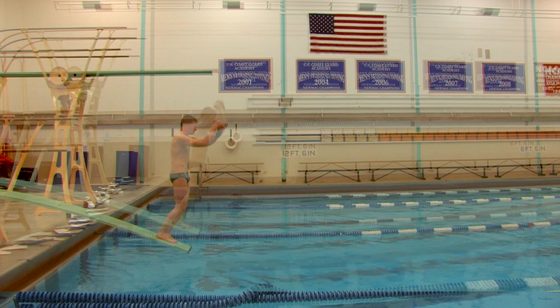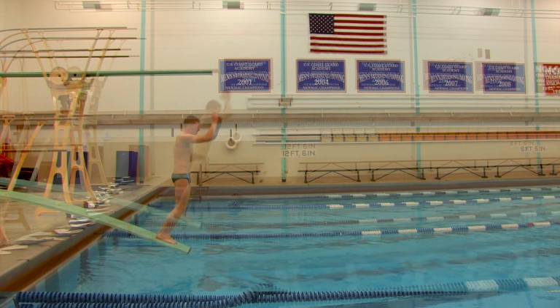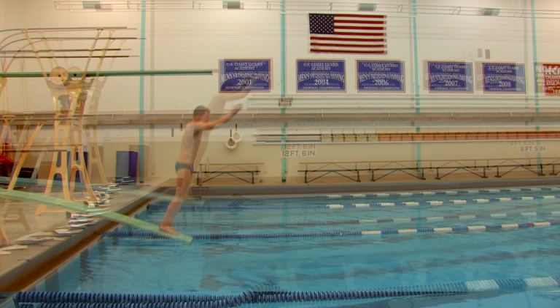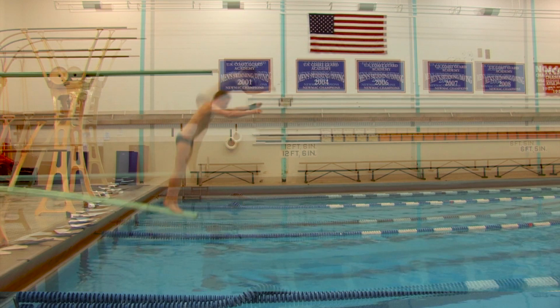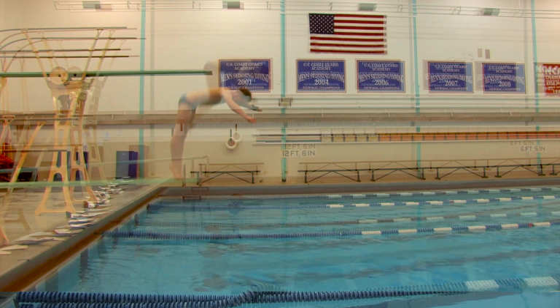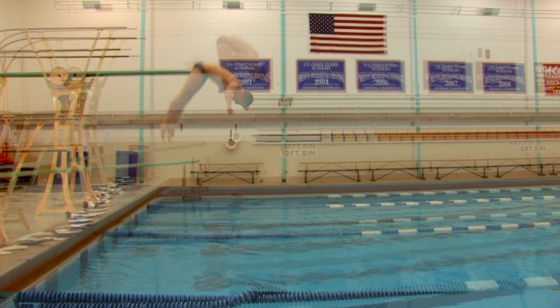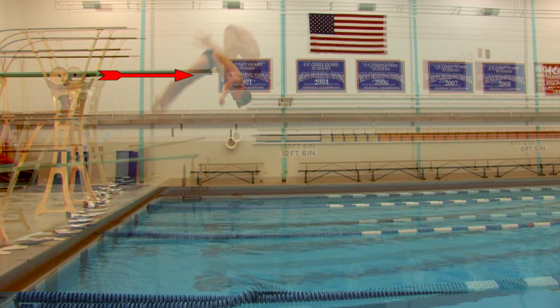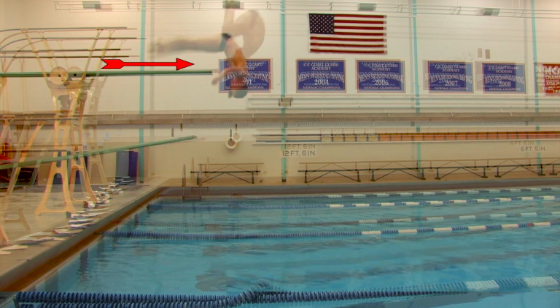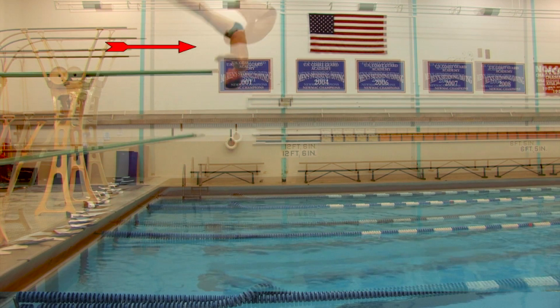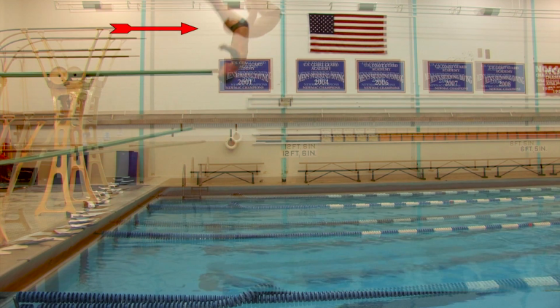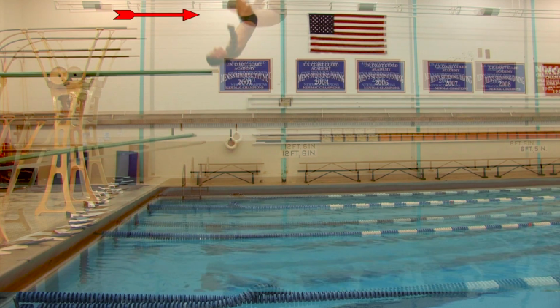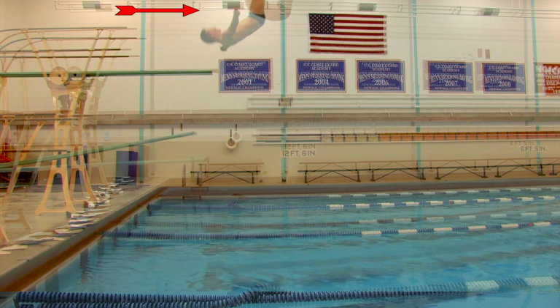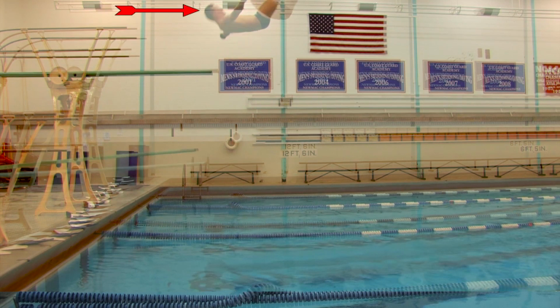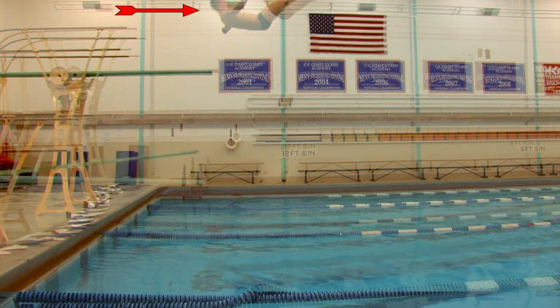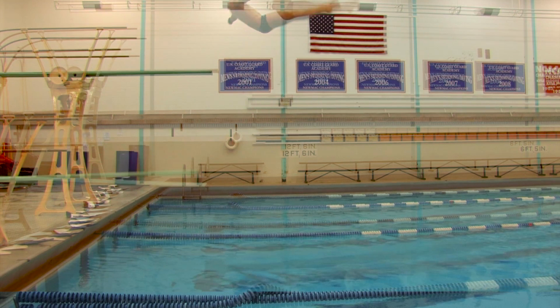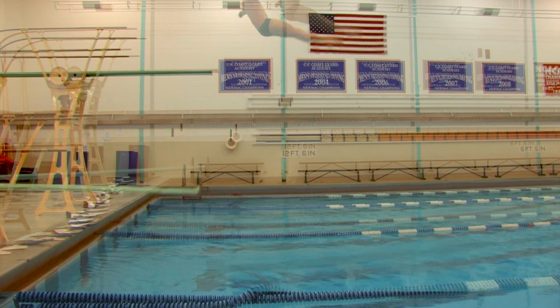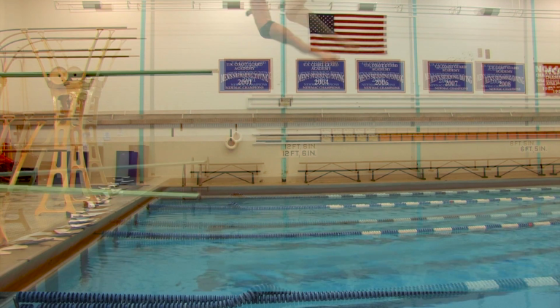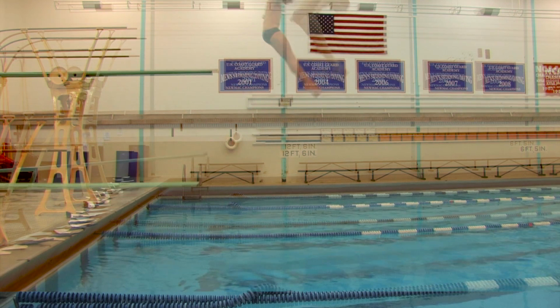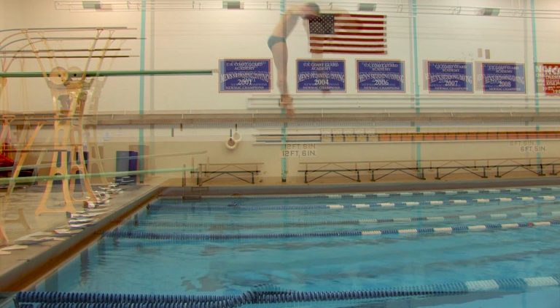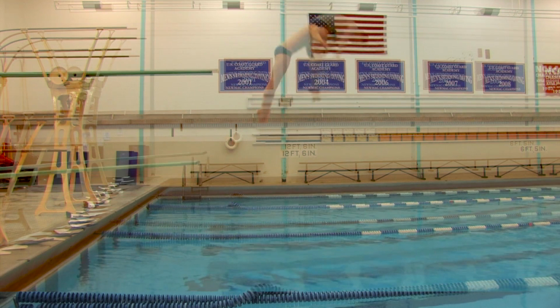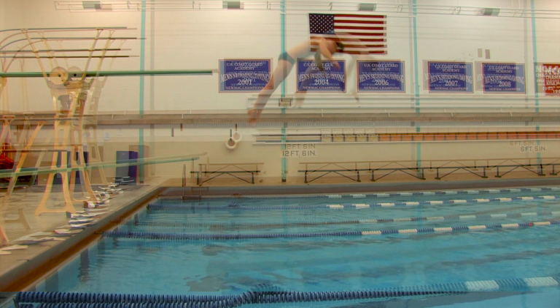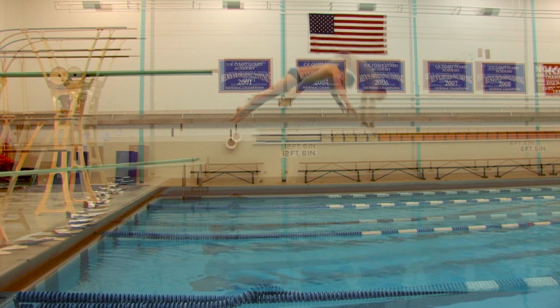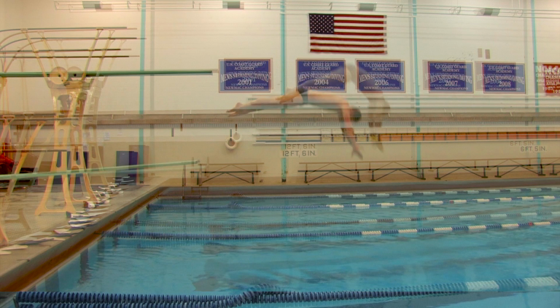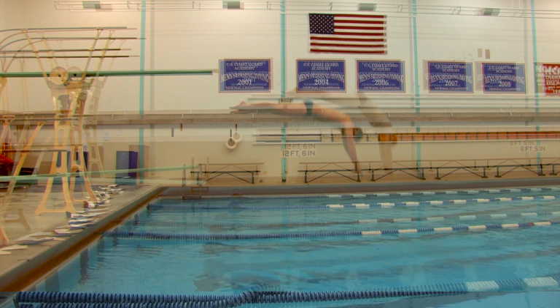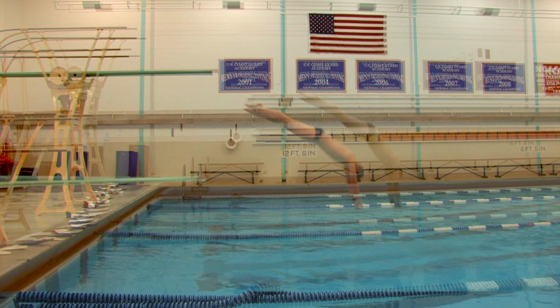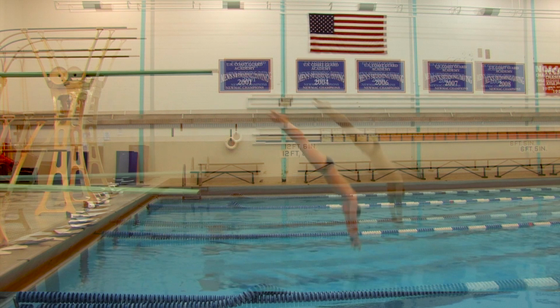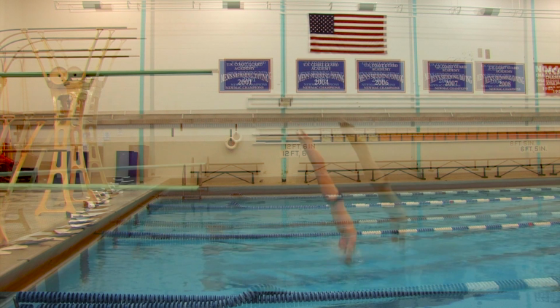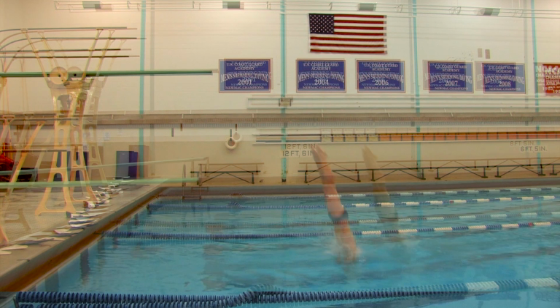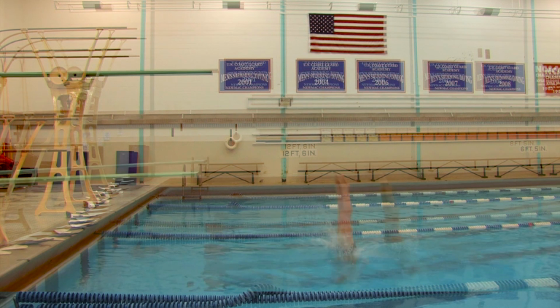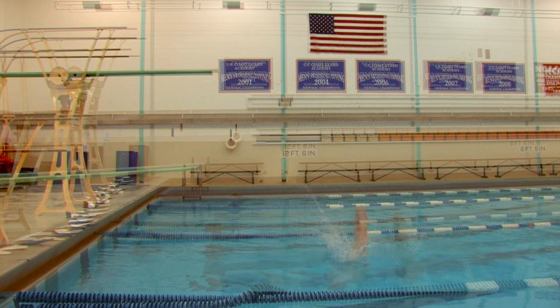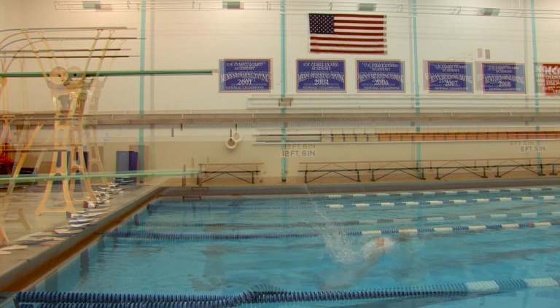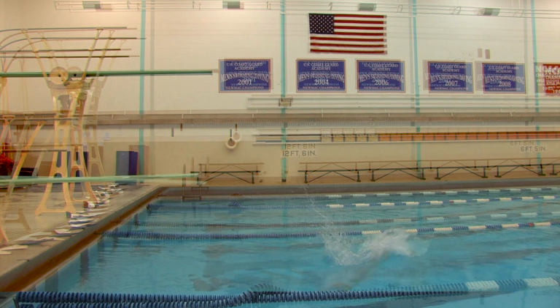As you can see here, when the diver is in the tuck position, there is a slight change in rotational velocity.